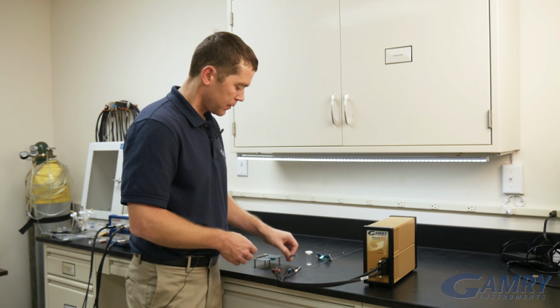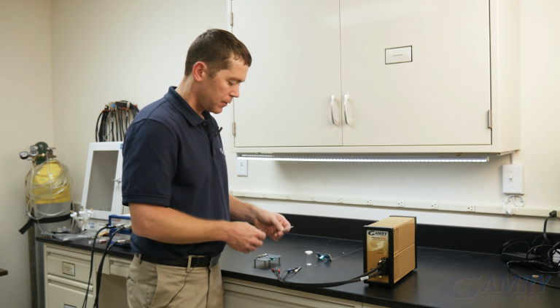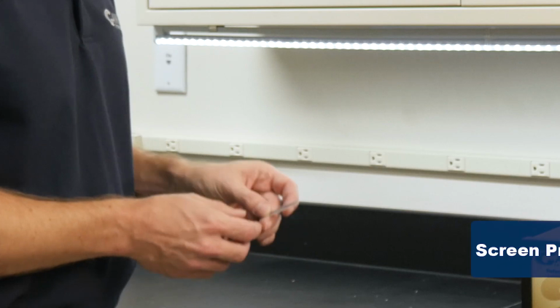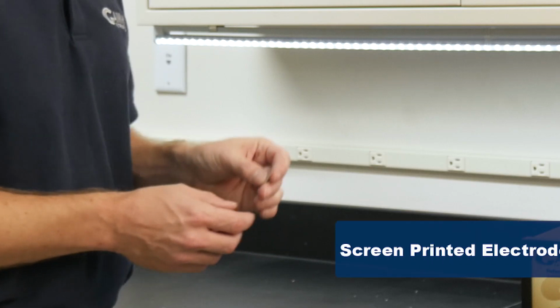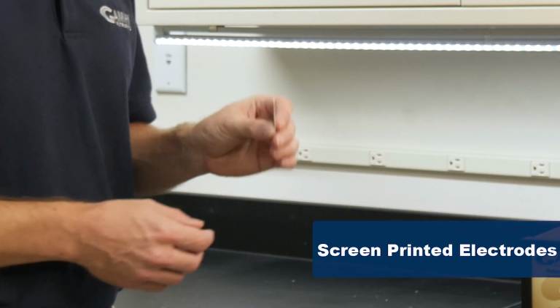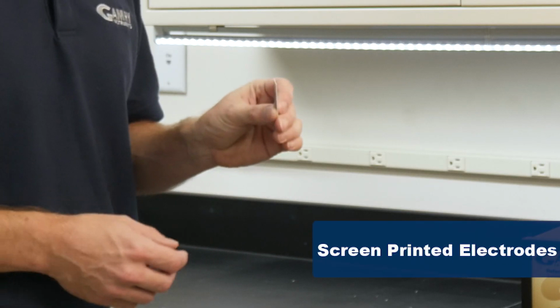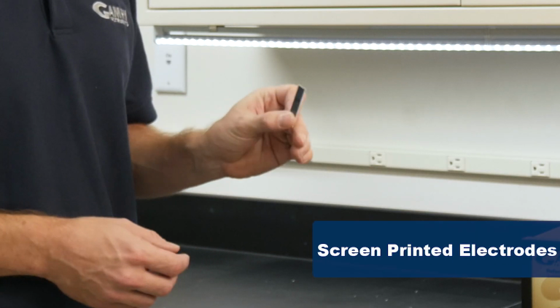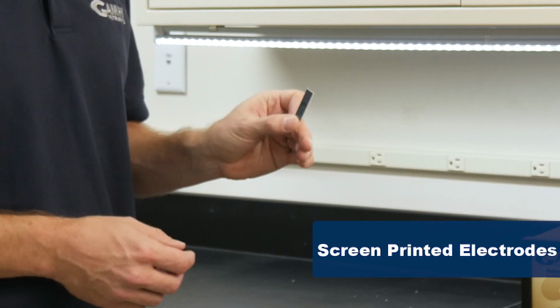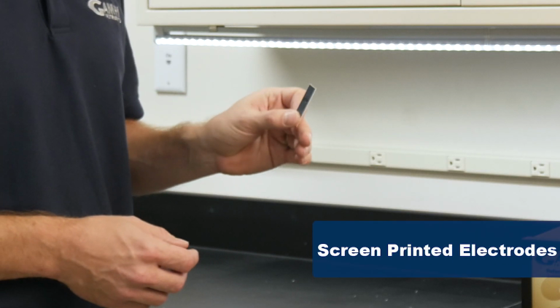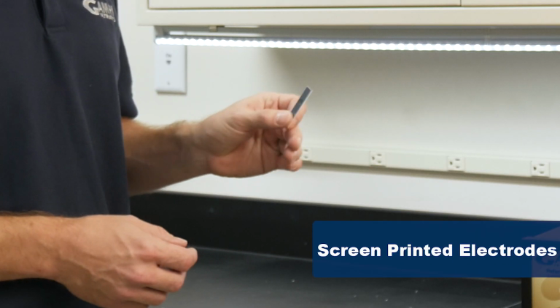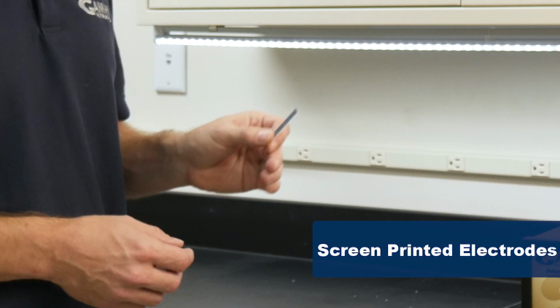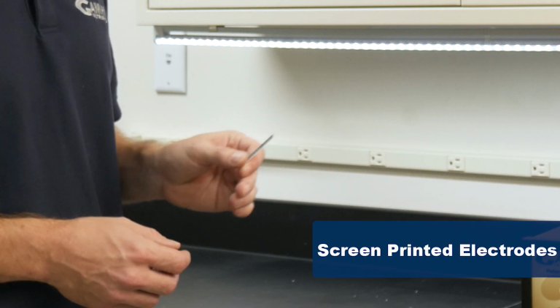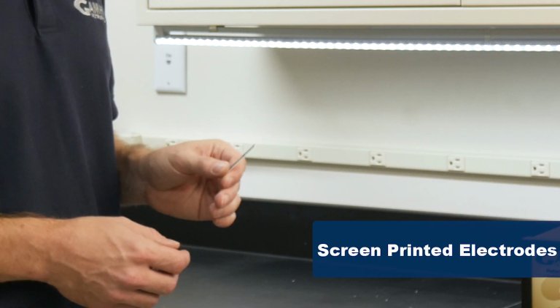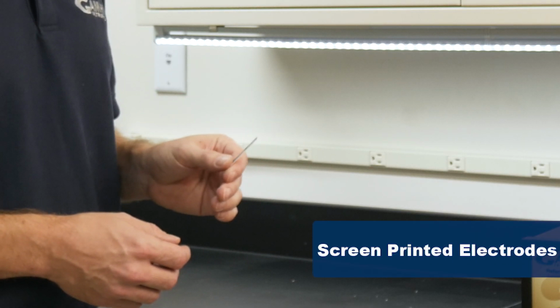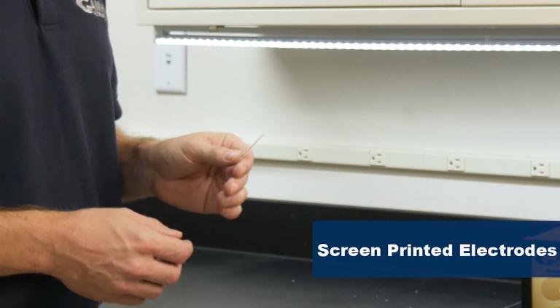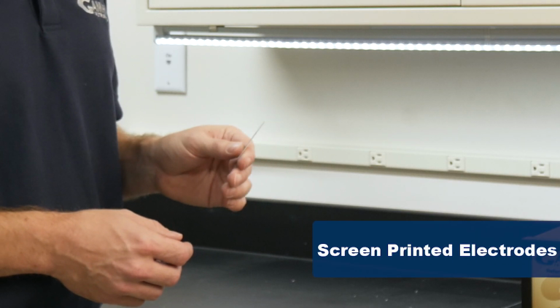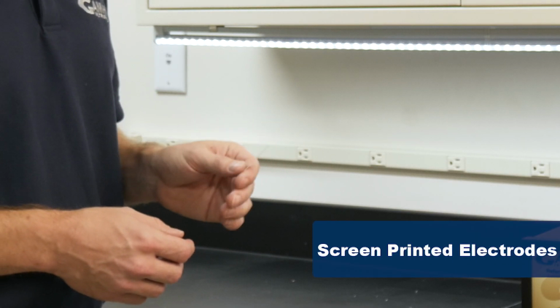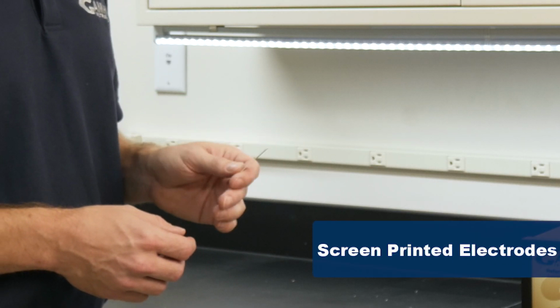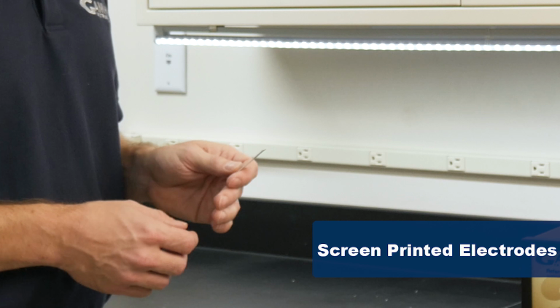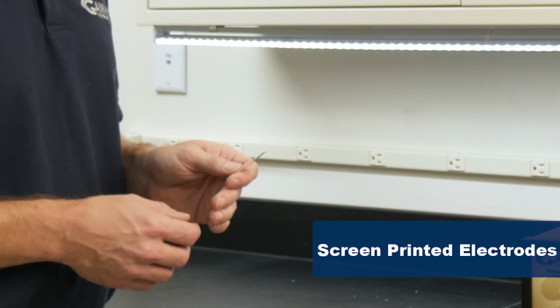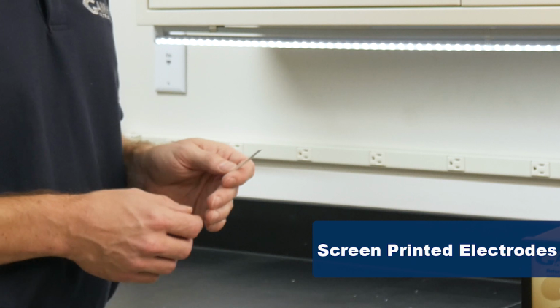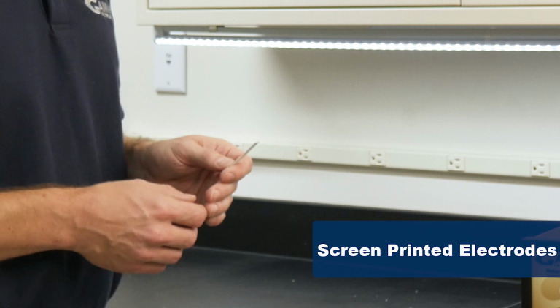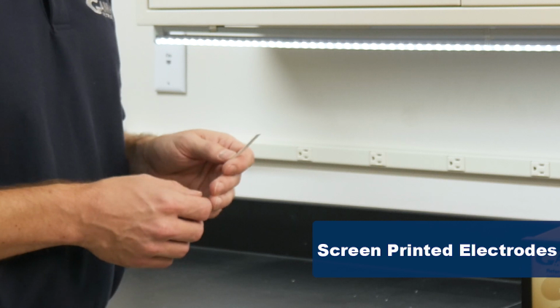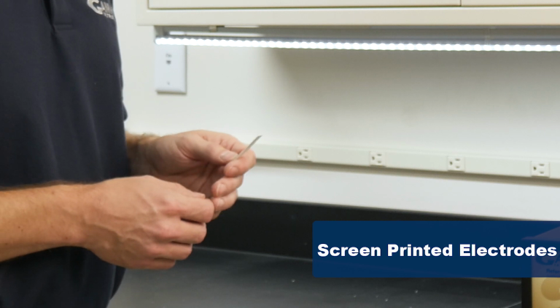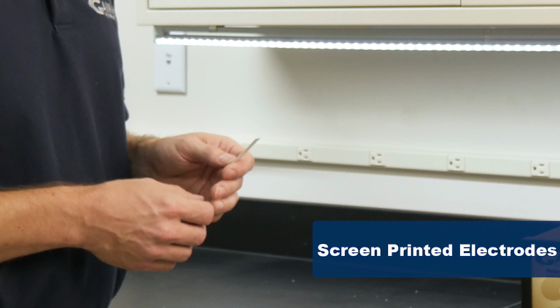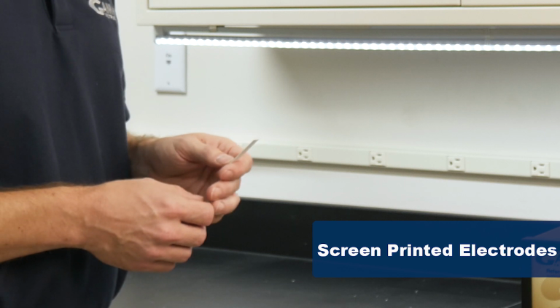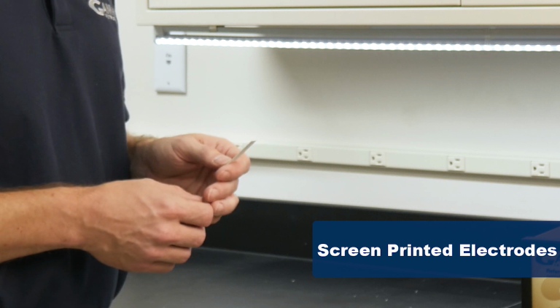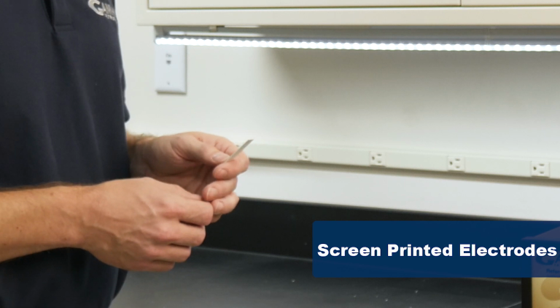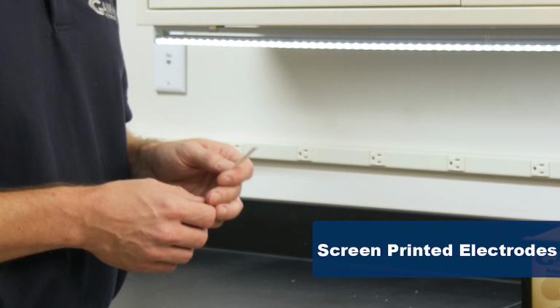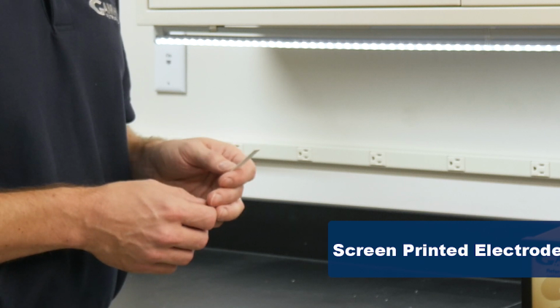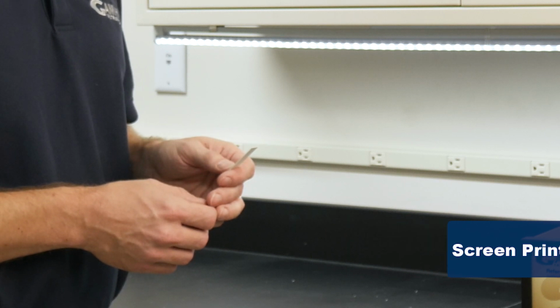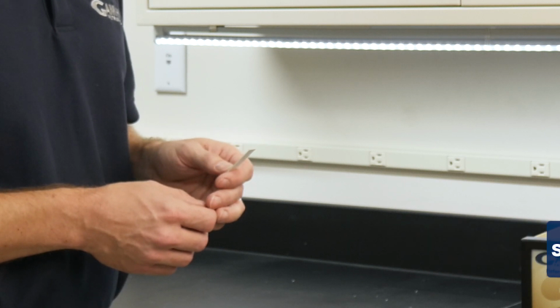I have a screen printed electrode here. We have platinum, we have carbon, and we have gold.